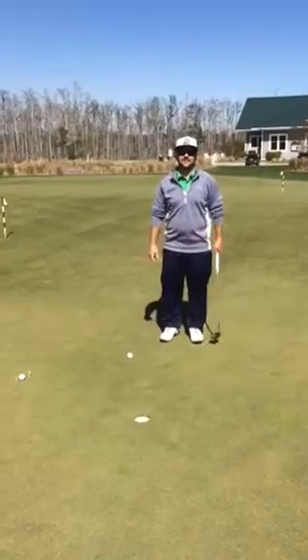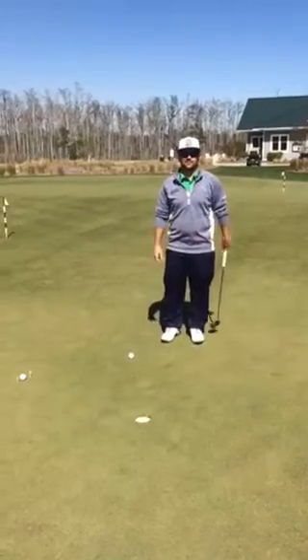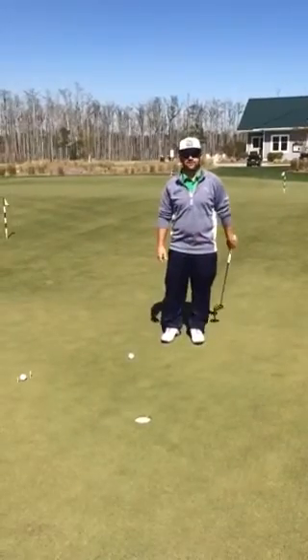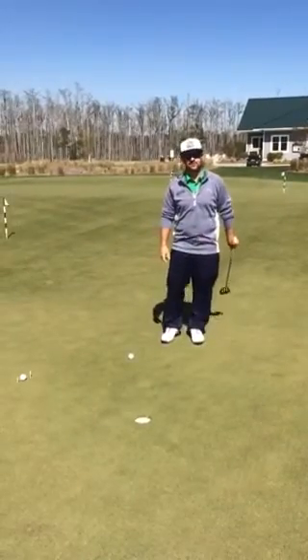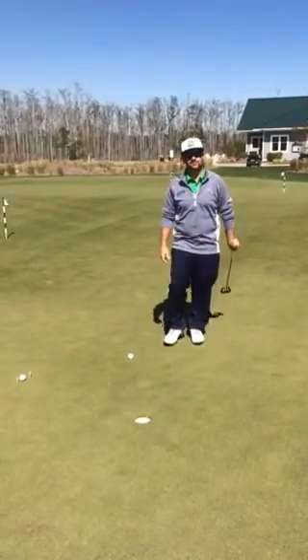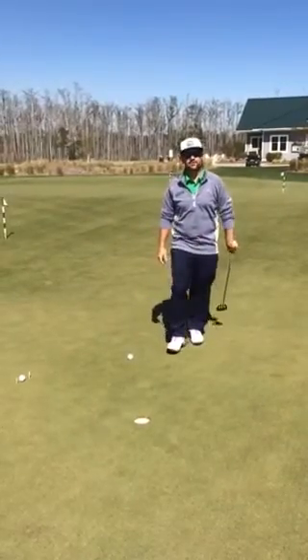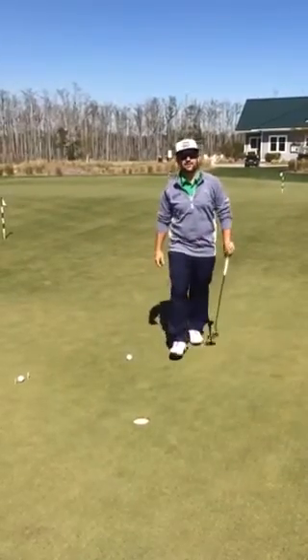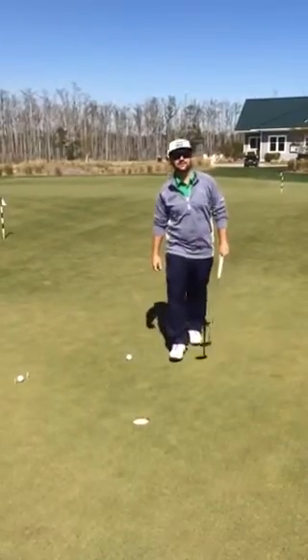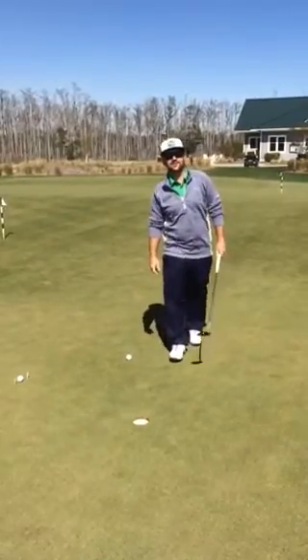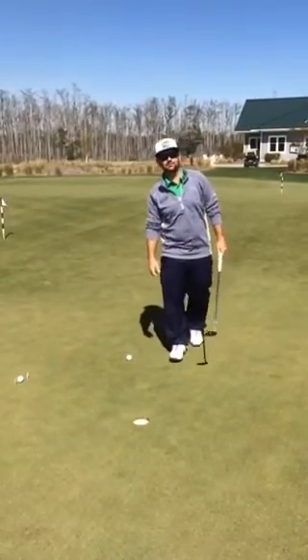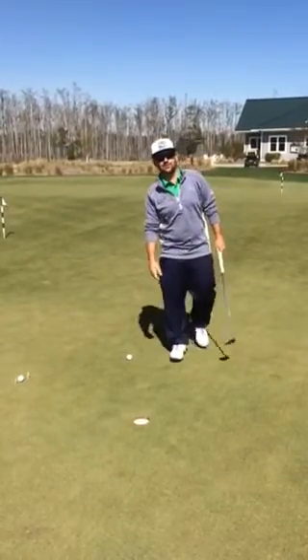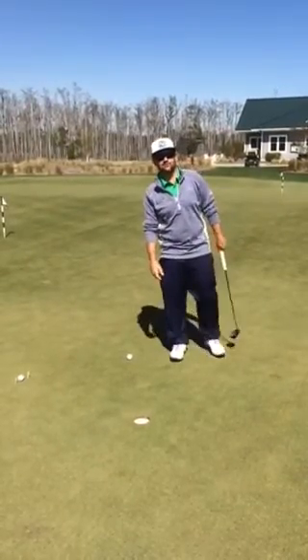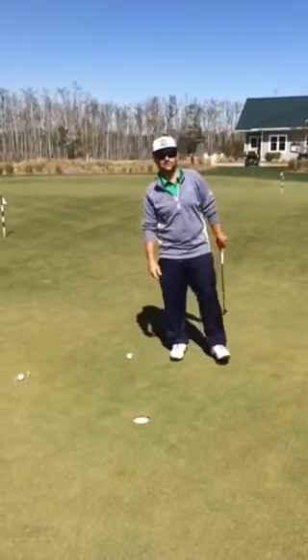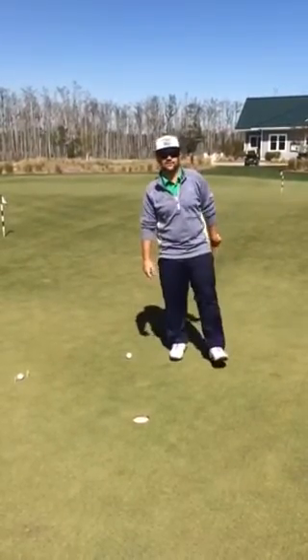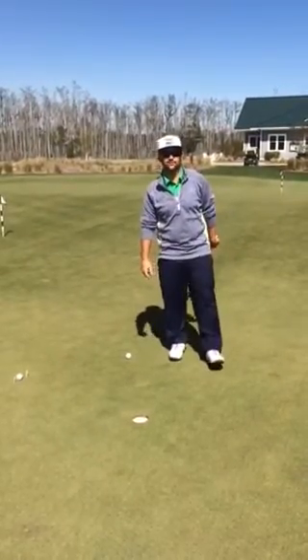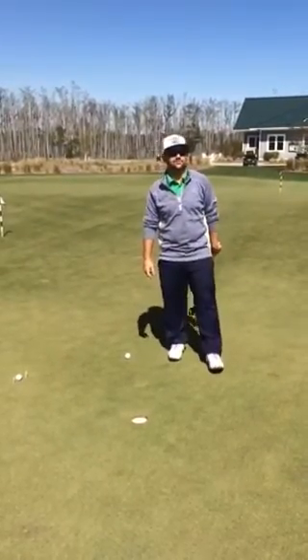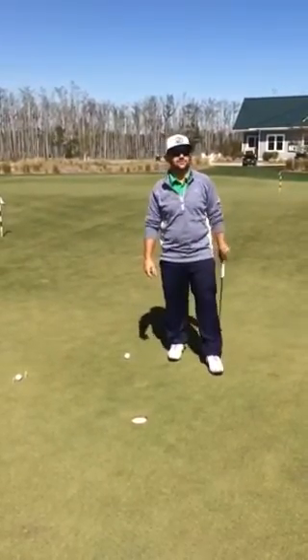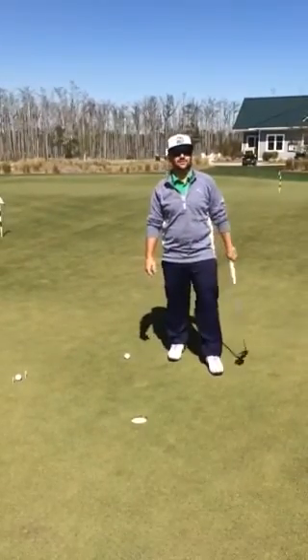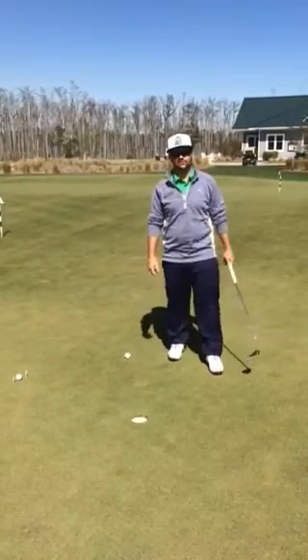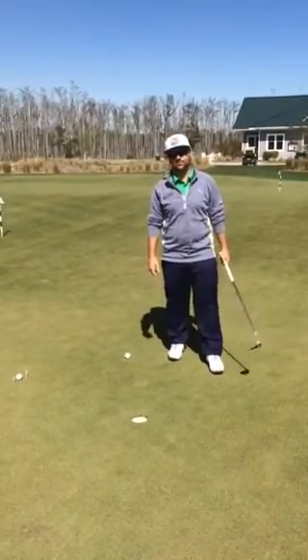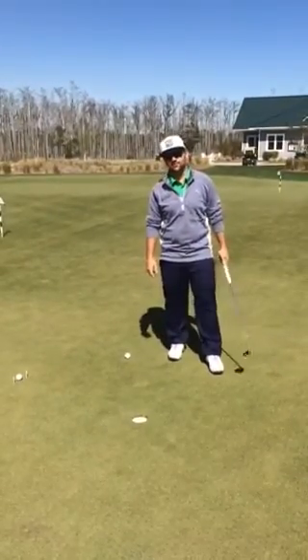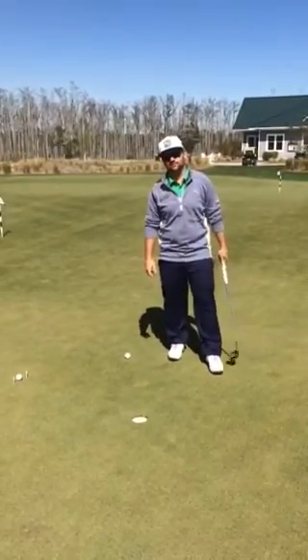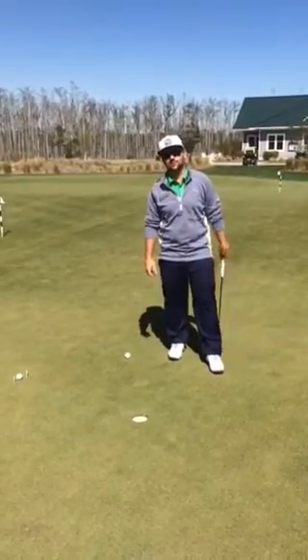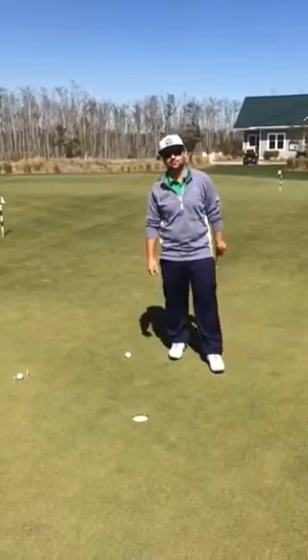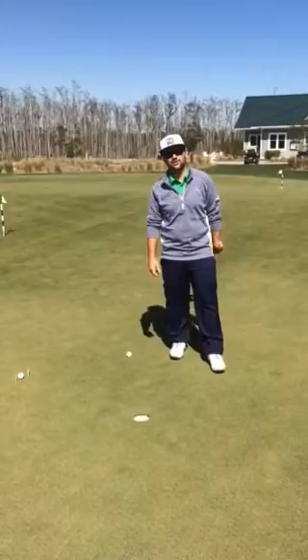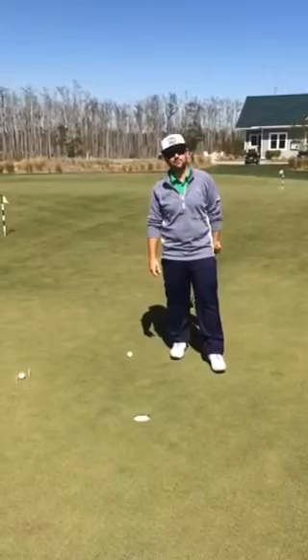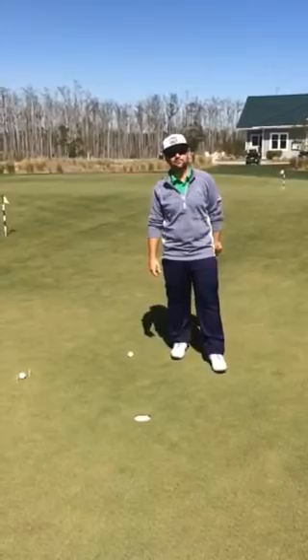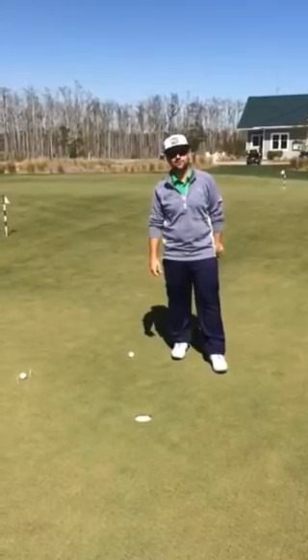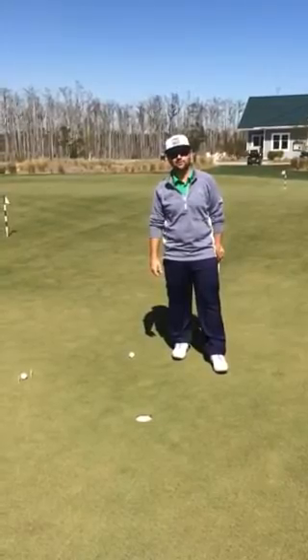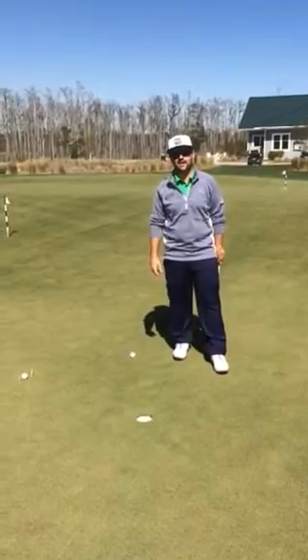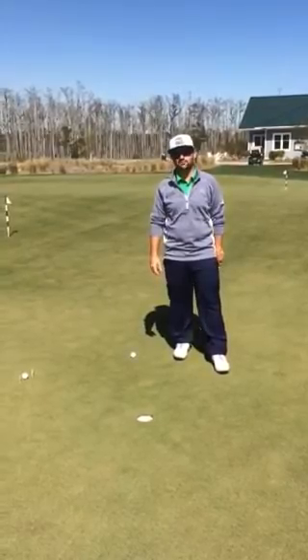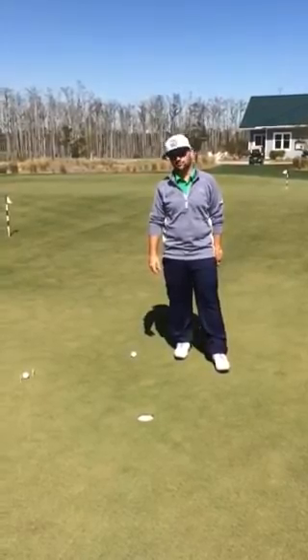Hey everybody, this is Blake here again with Cape Fear National, Assistant Golf Pro here. A couple tips for the month of April.